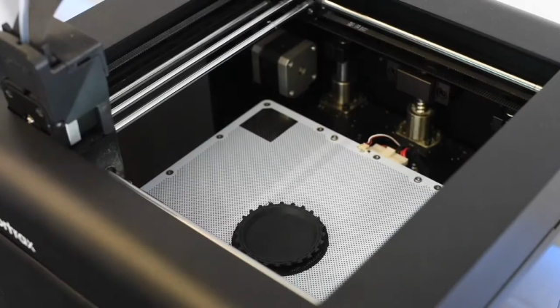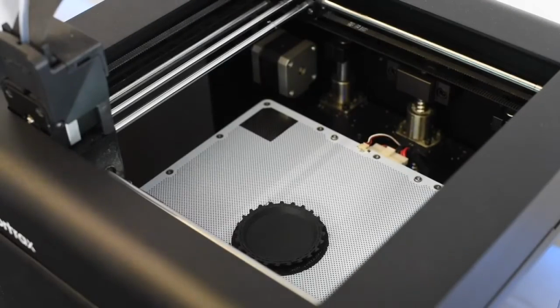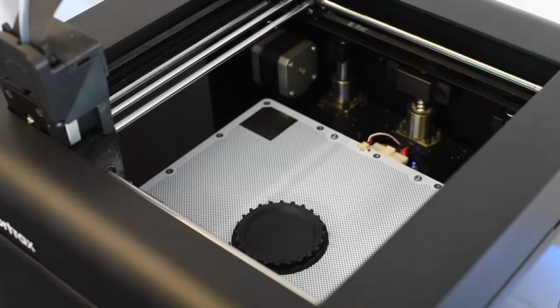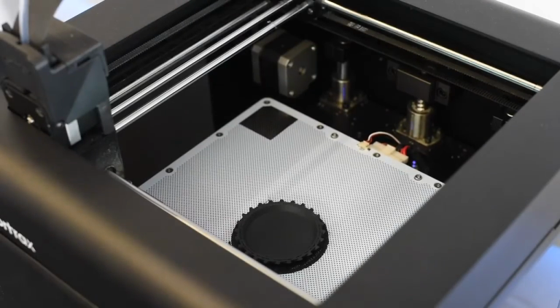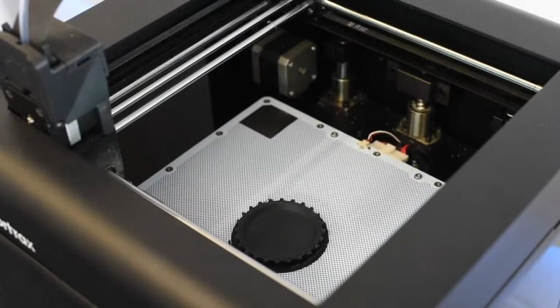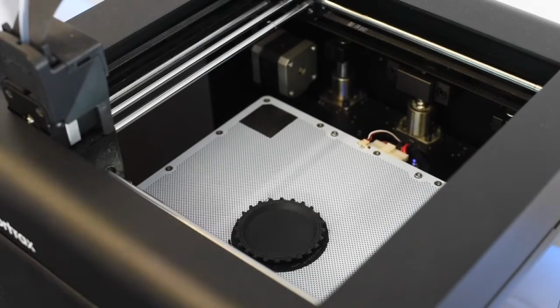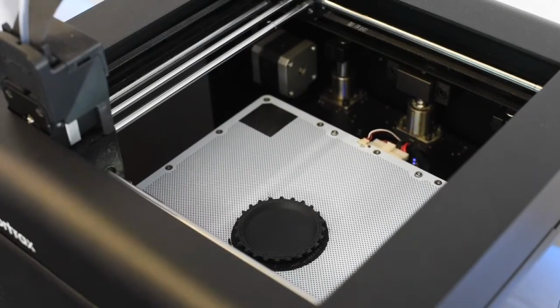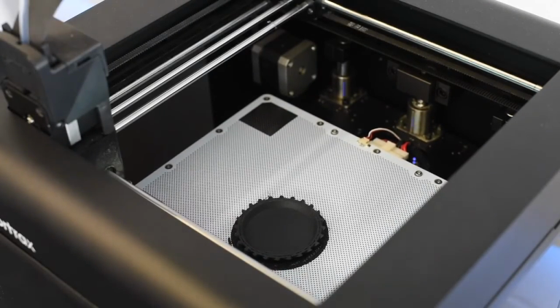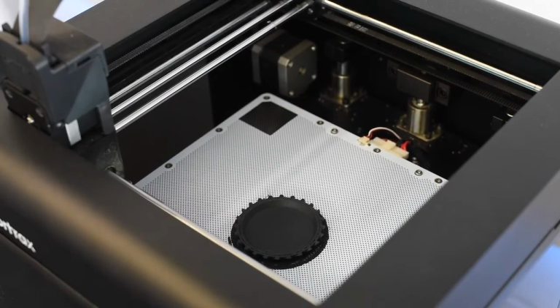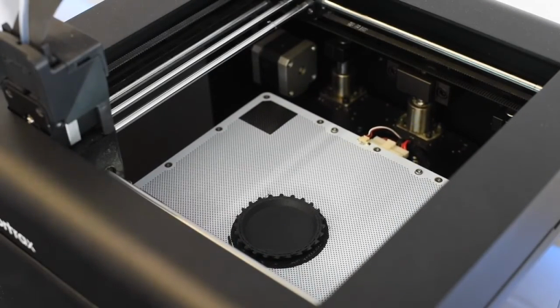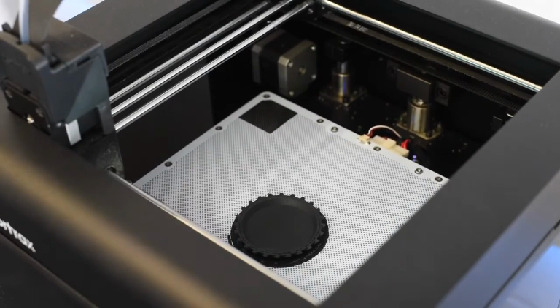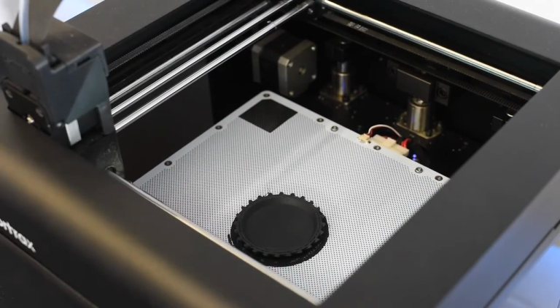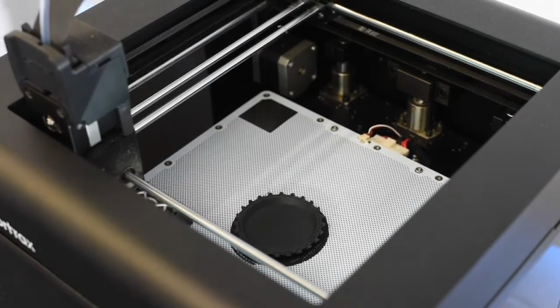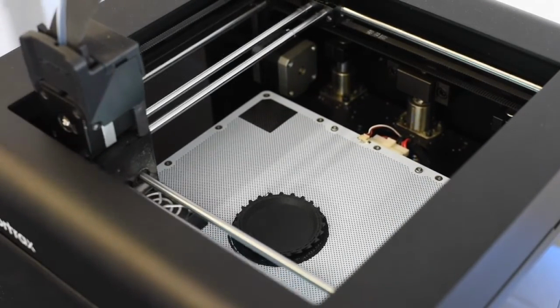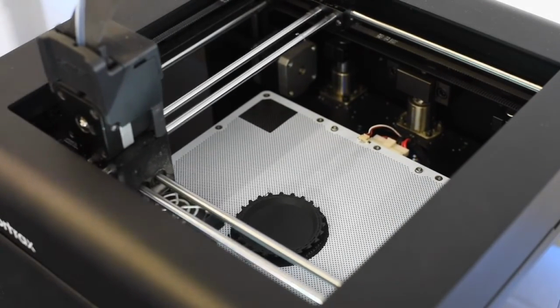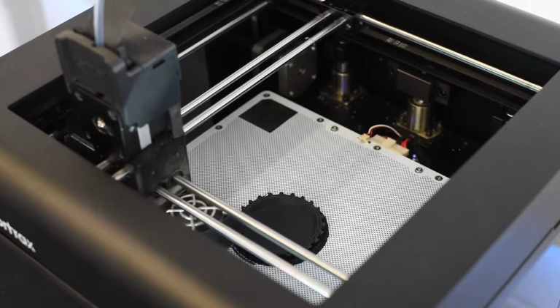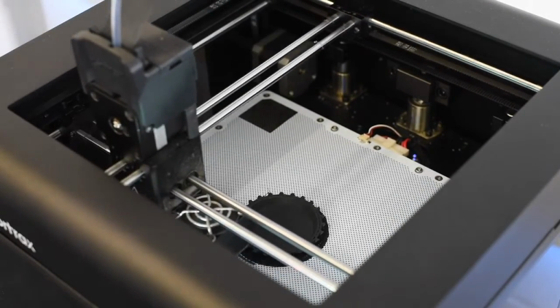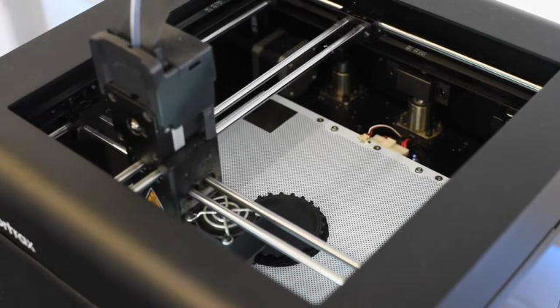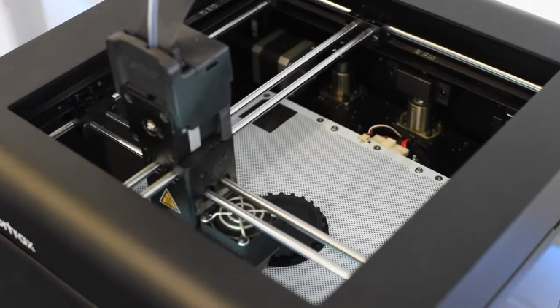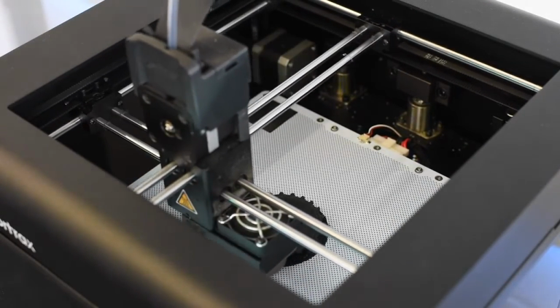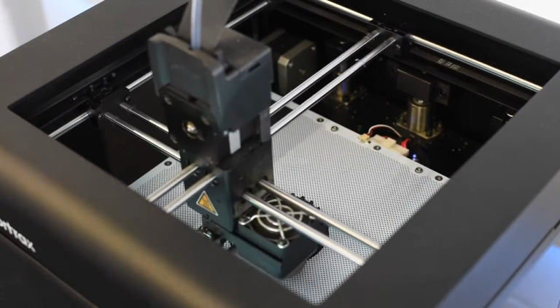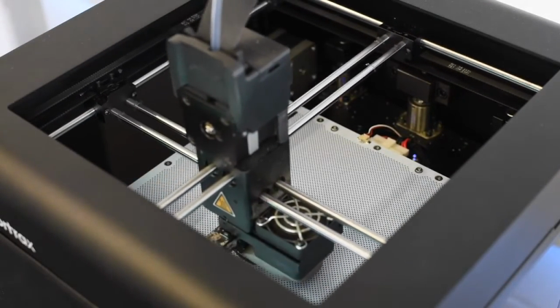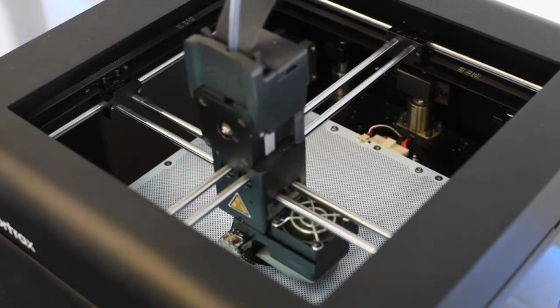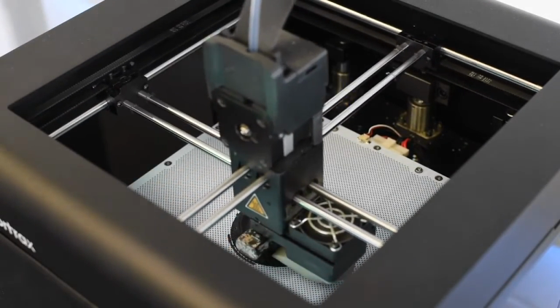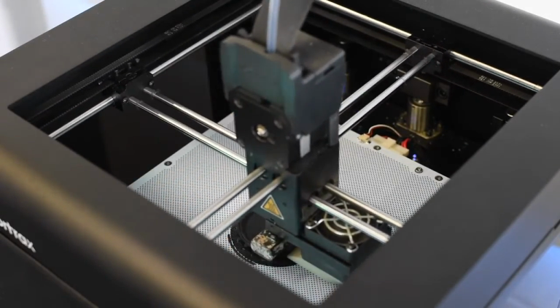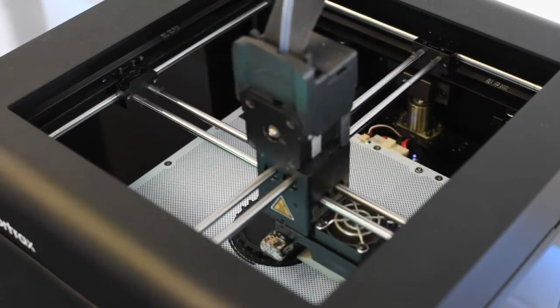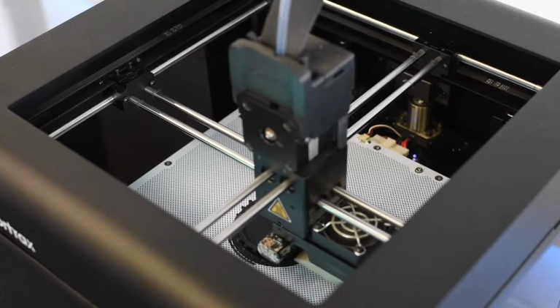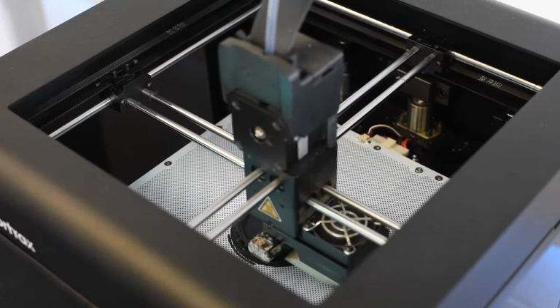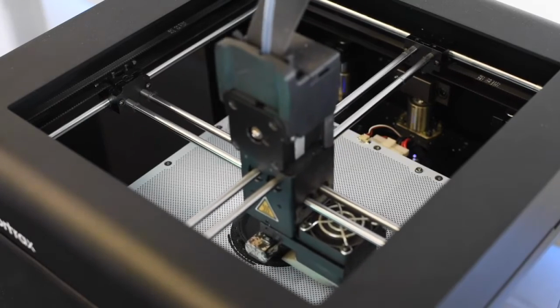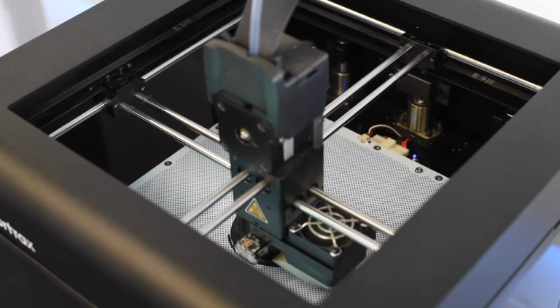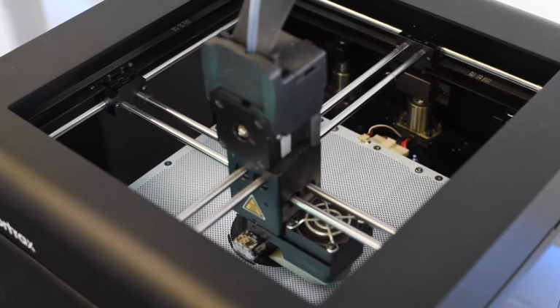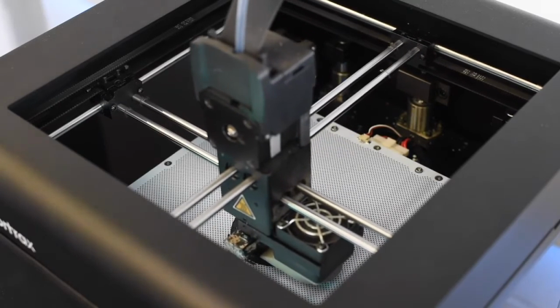If you choose to resume the print, the print bed will rise again and the print head will resume at the exact position it finished.